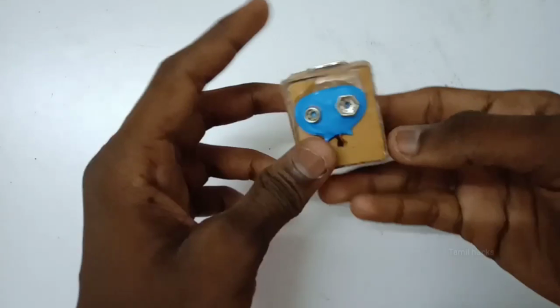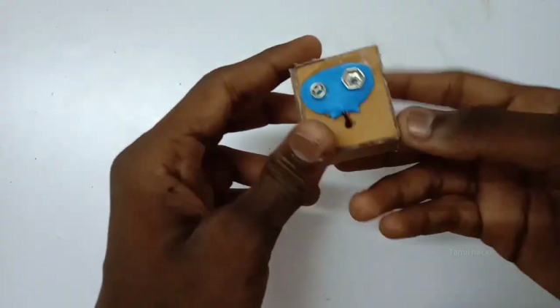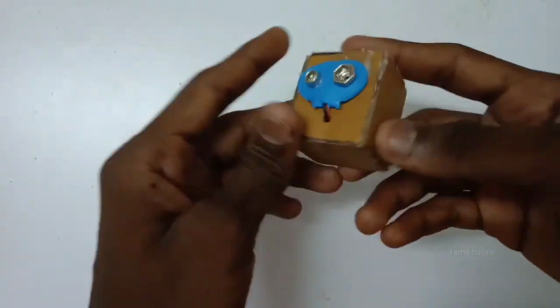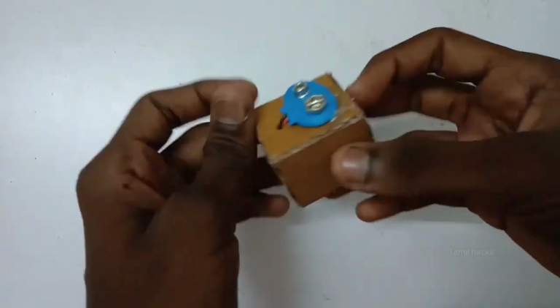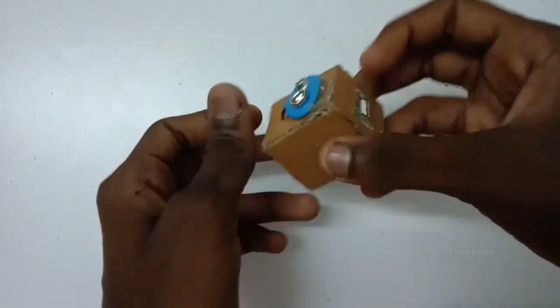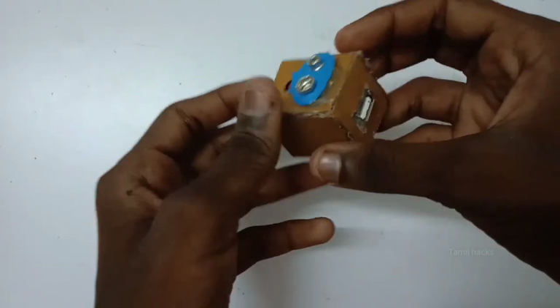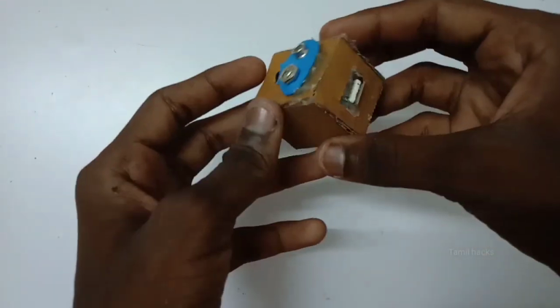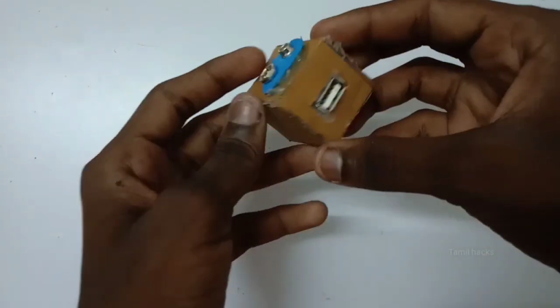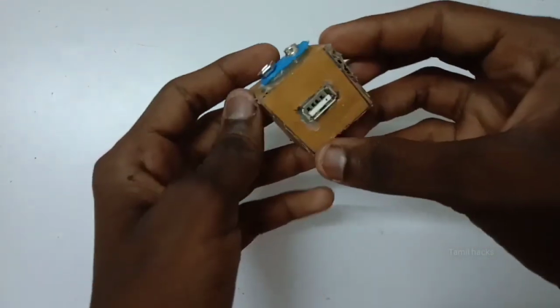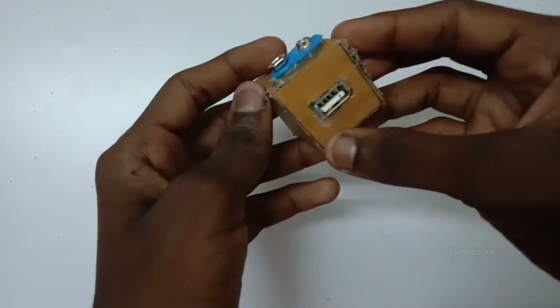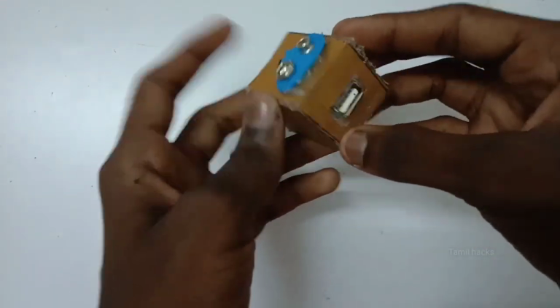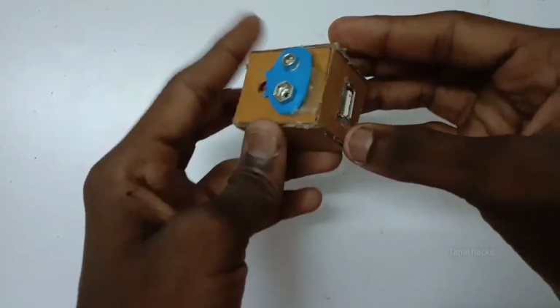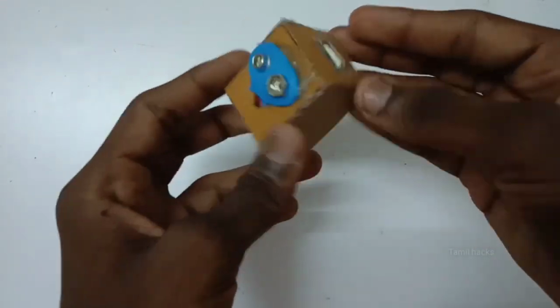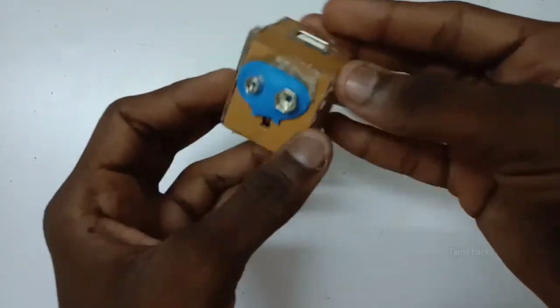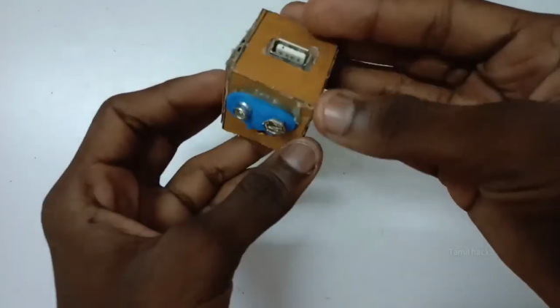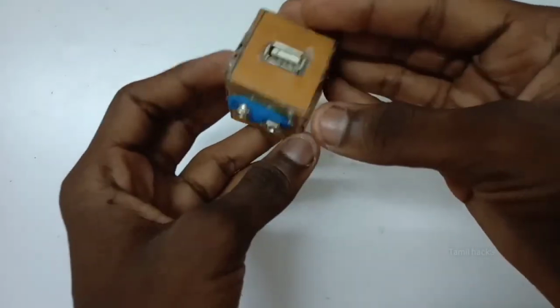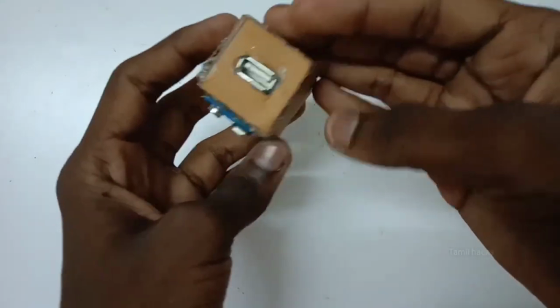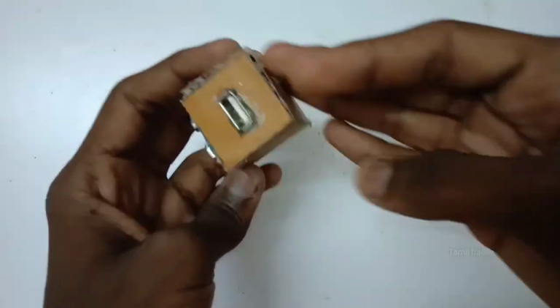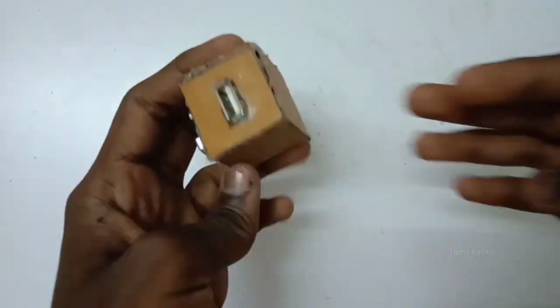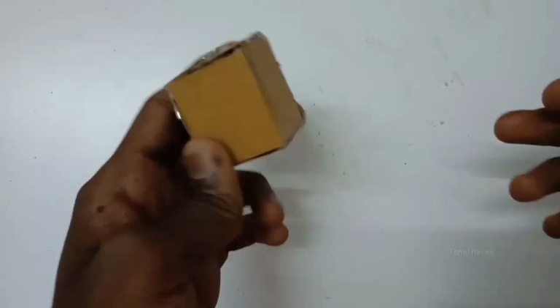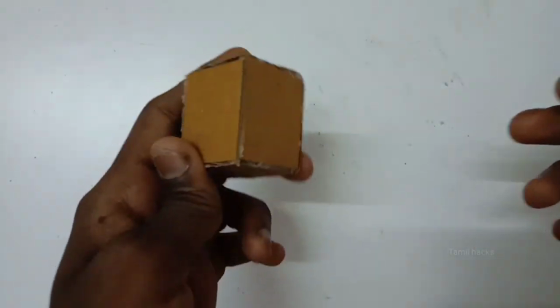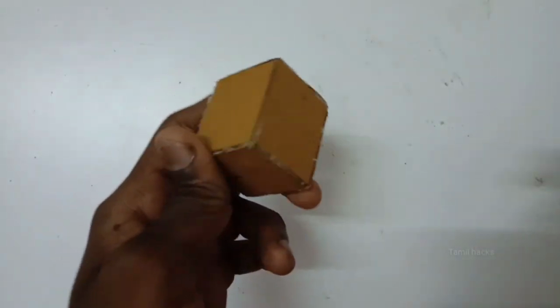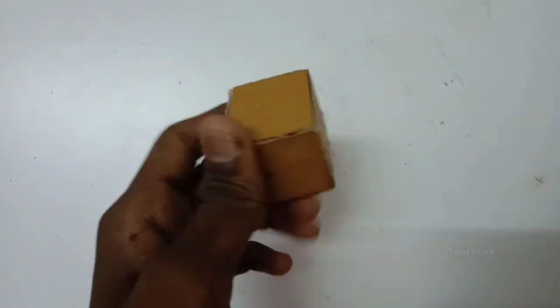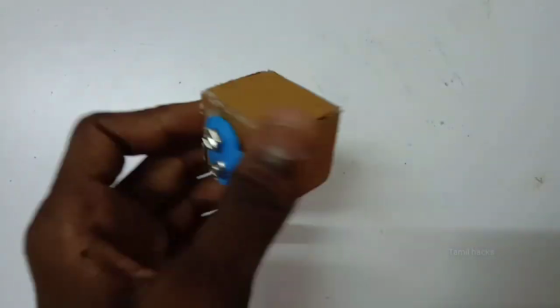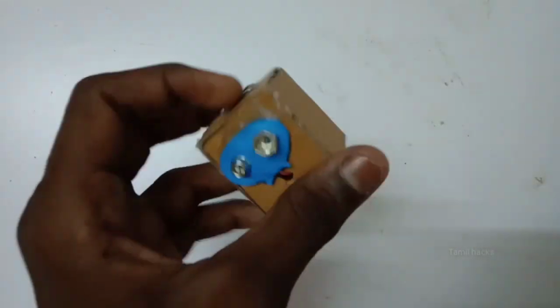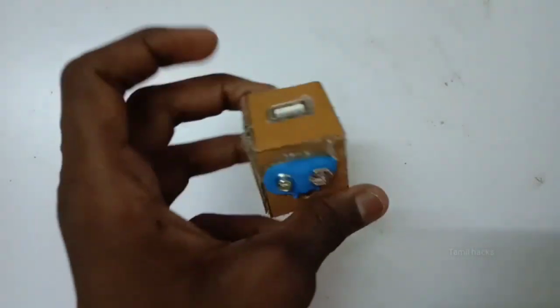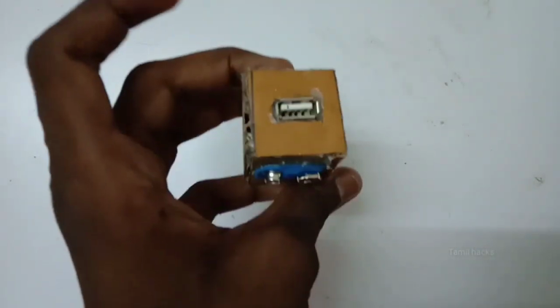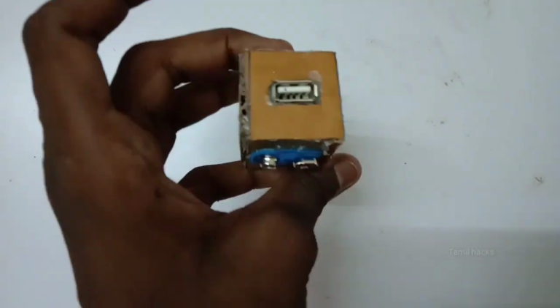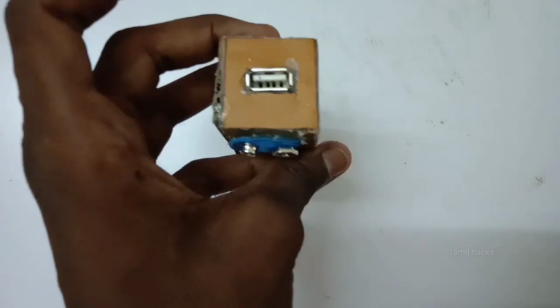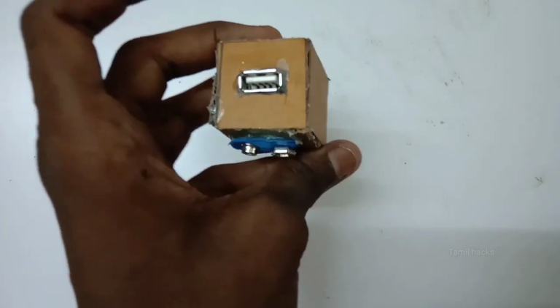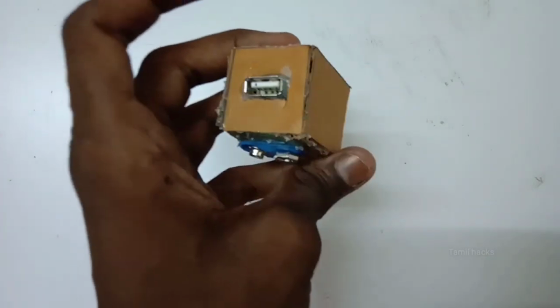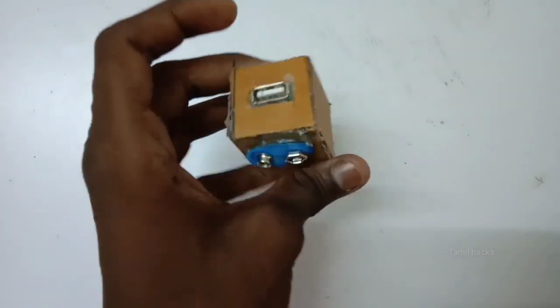Hi friends, today we are going to show you how to make a power bank at home, and we will go through this video.